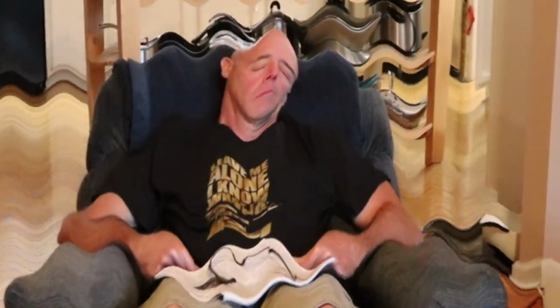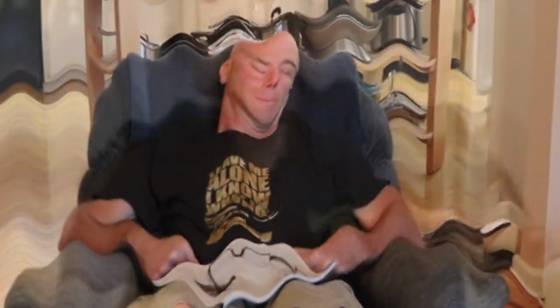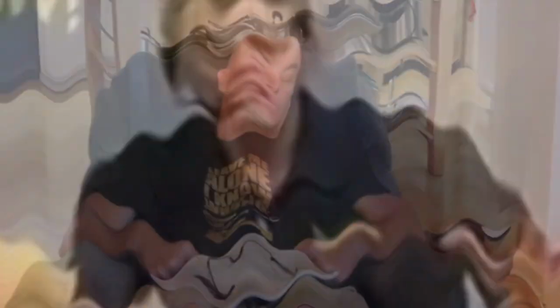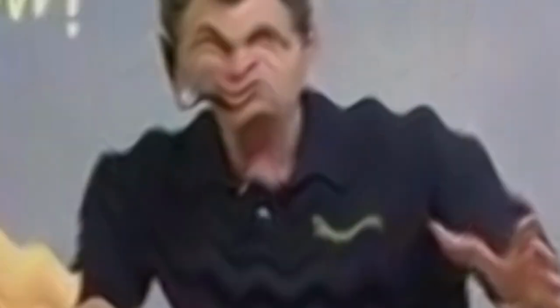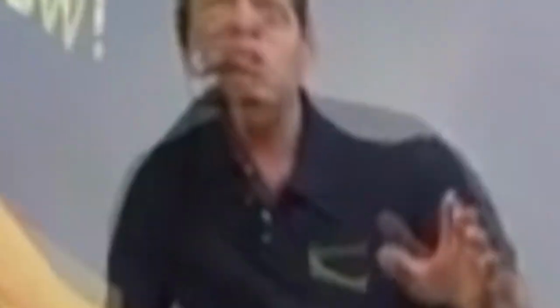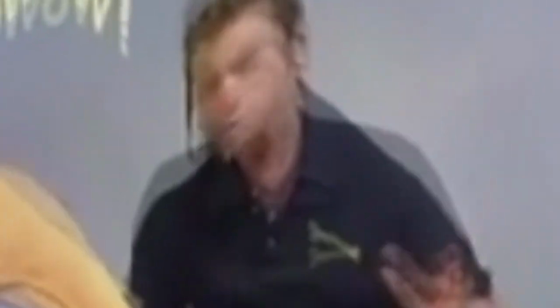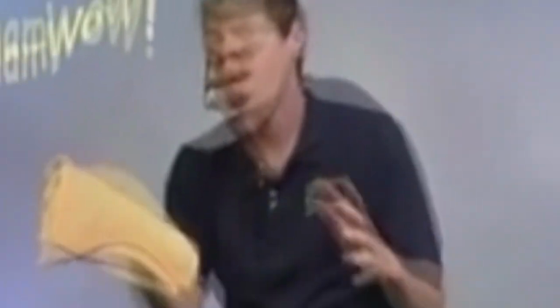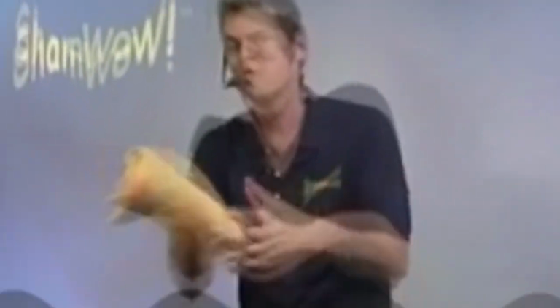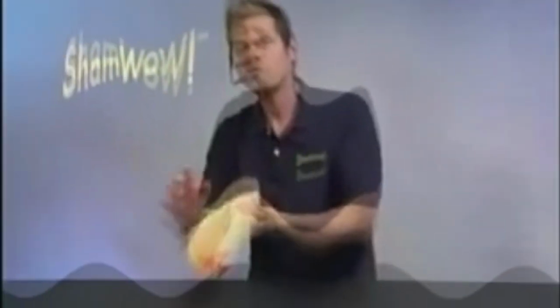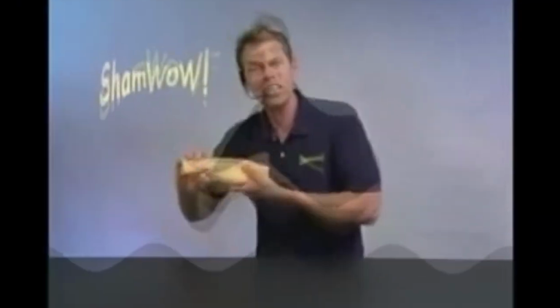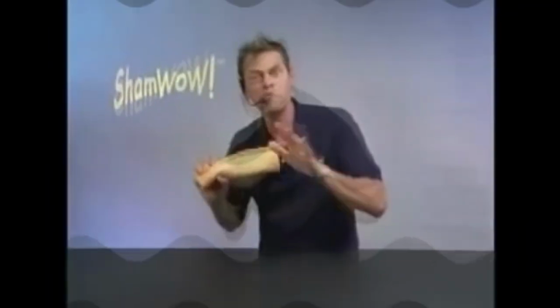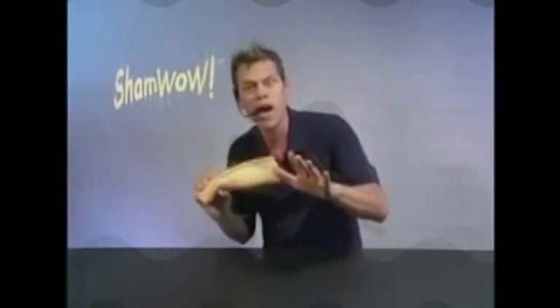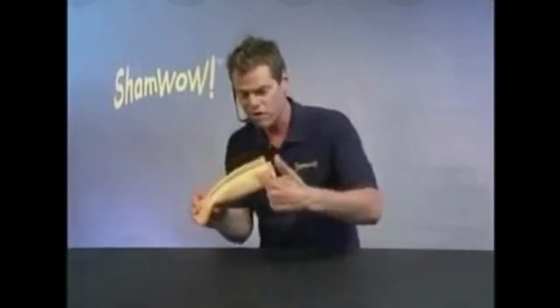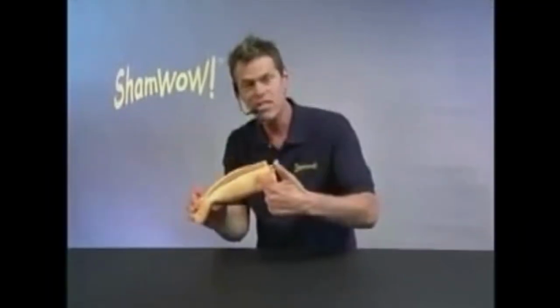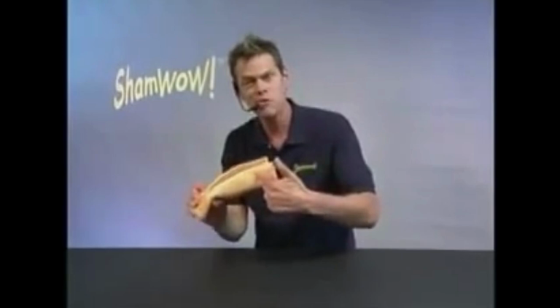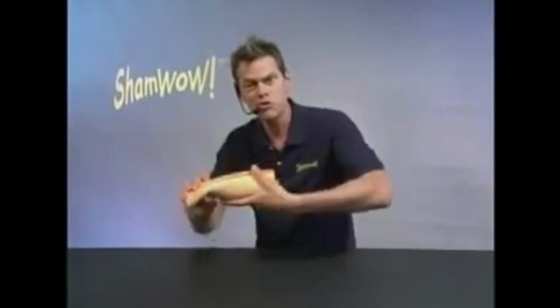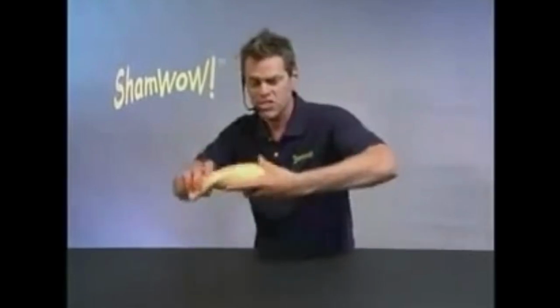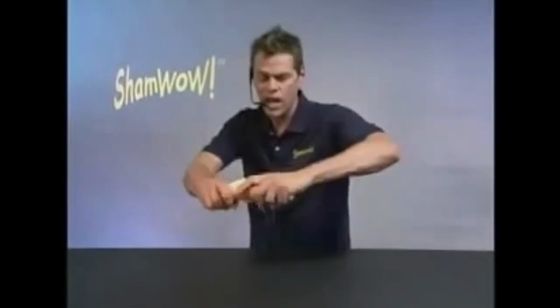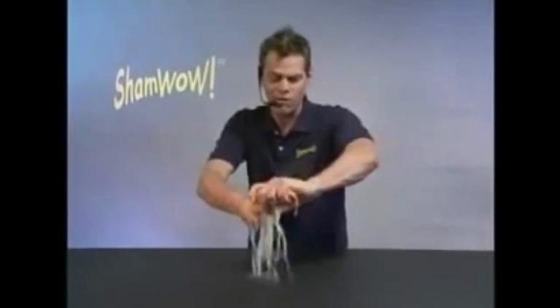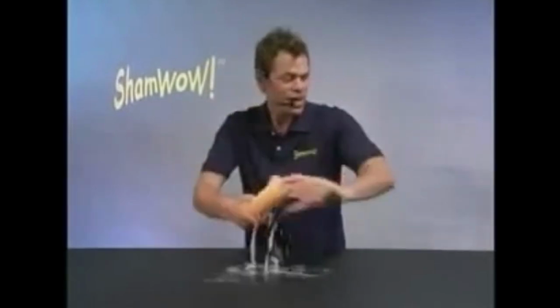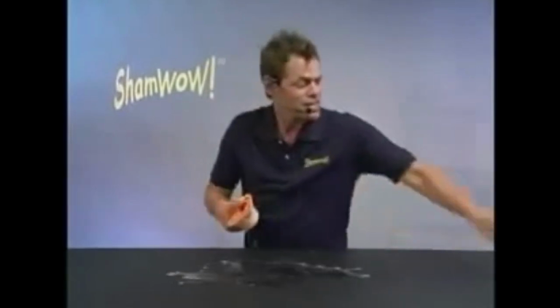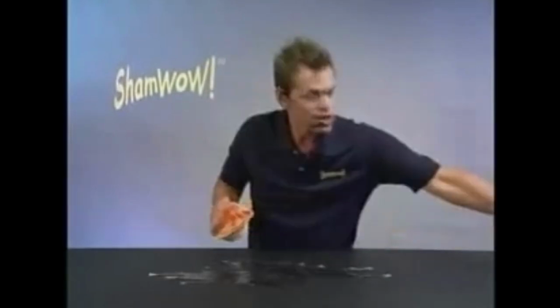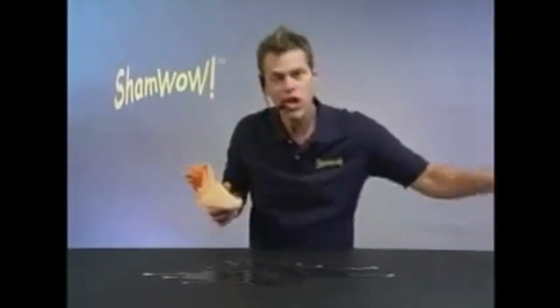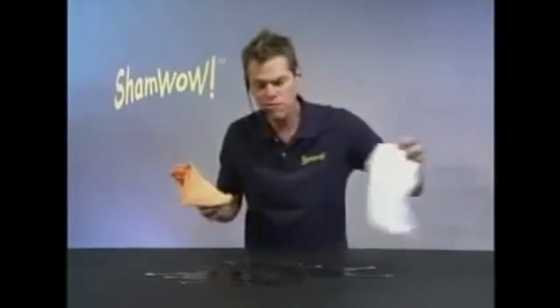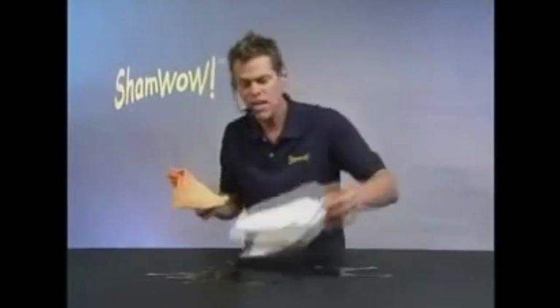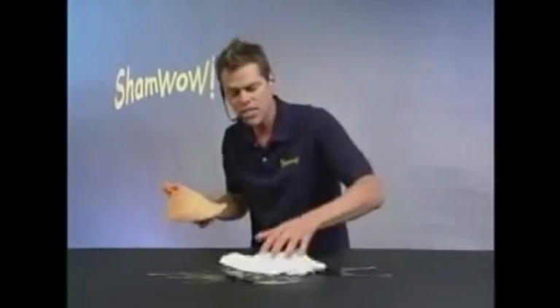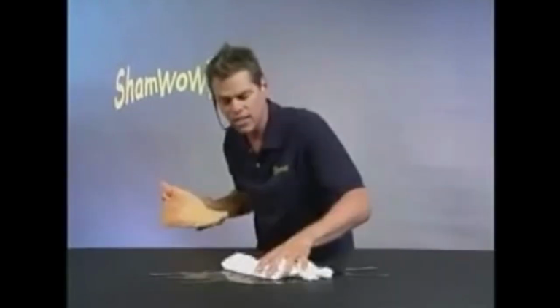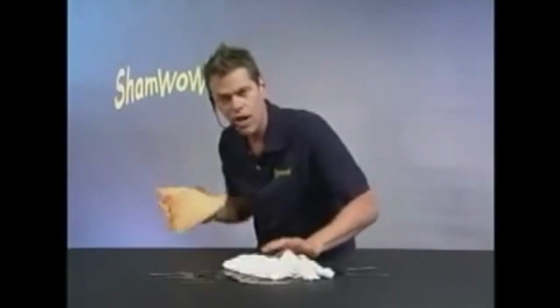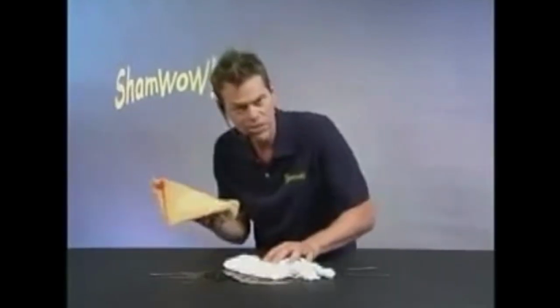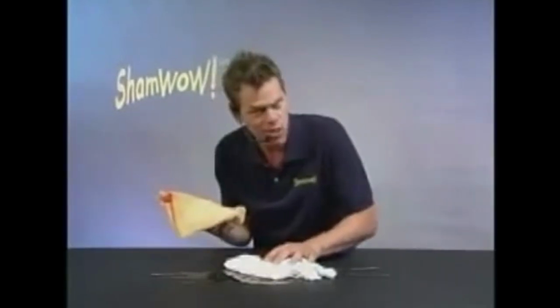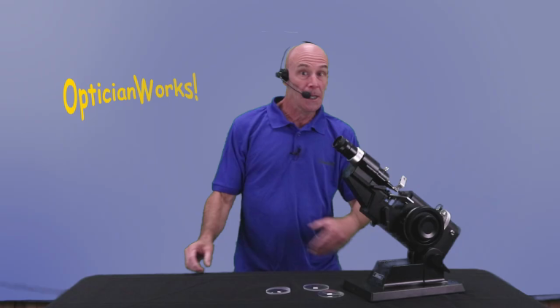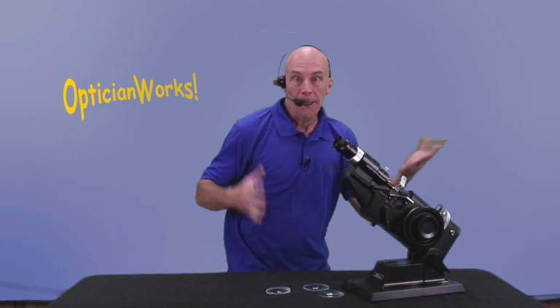Hi, it's Vince with ShamWow. You'll be saying wow every time you use this towel. It's like a shammy, it's like a towel, it's like a sponge.